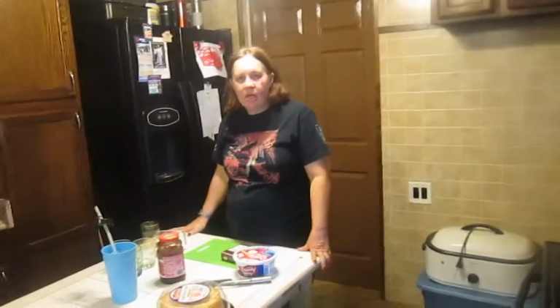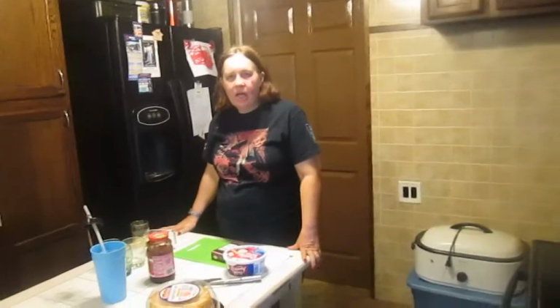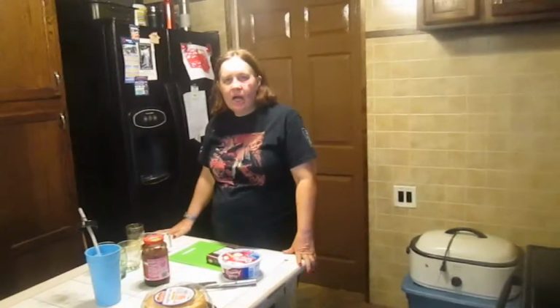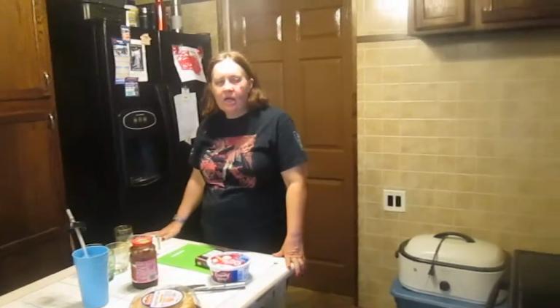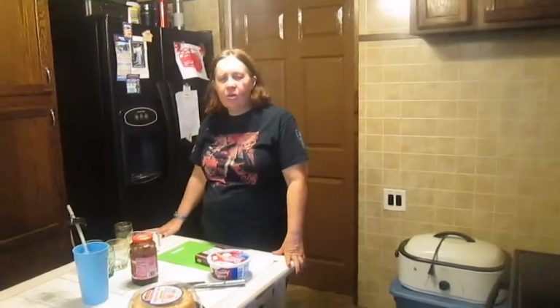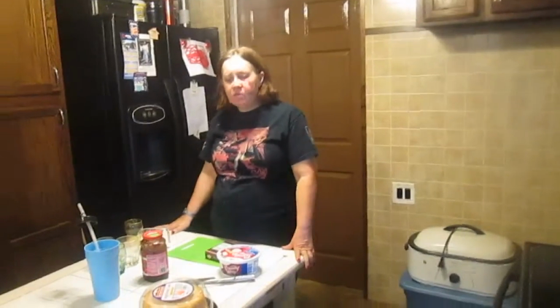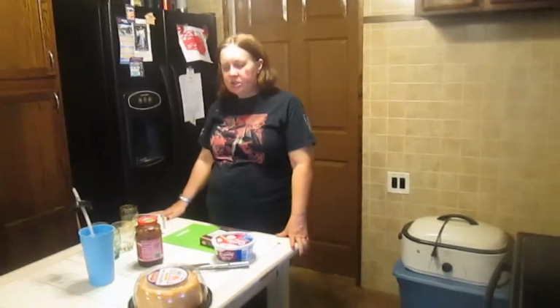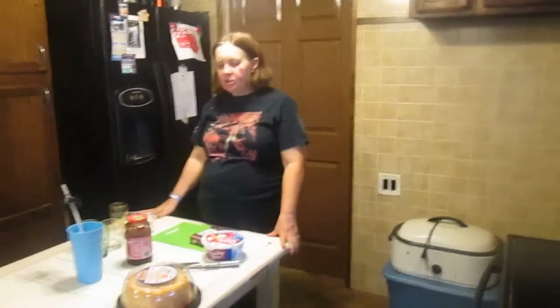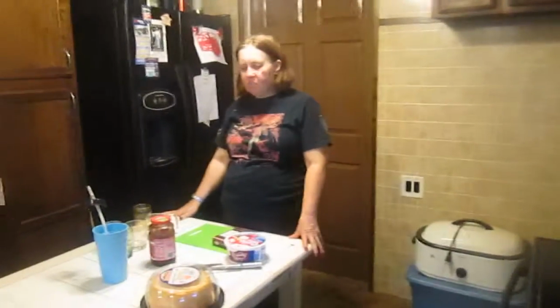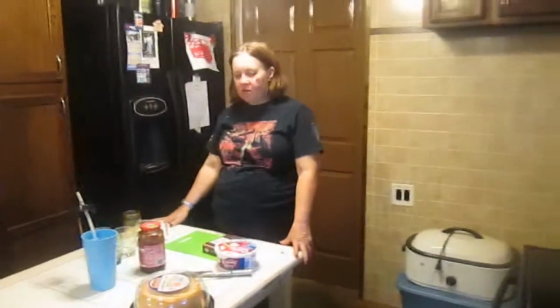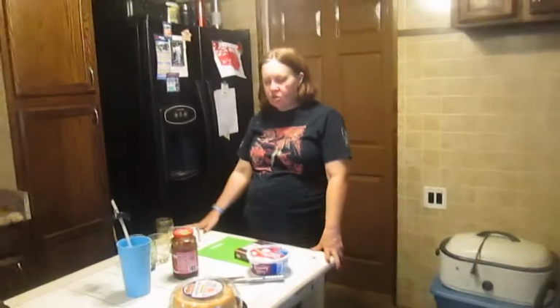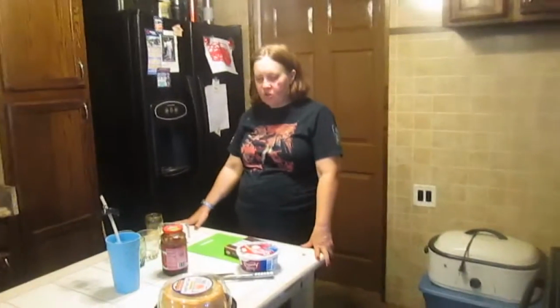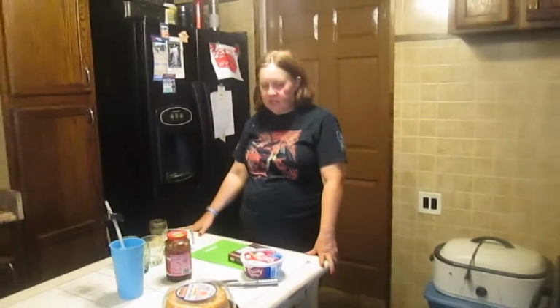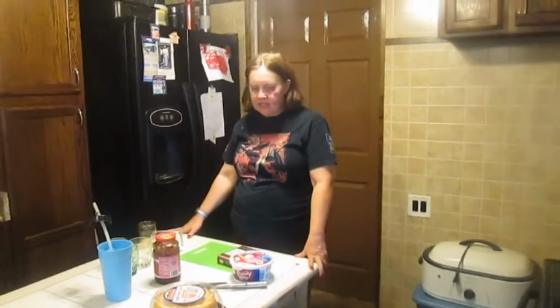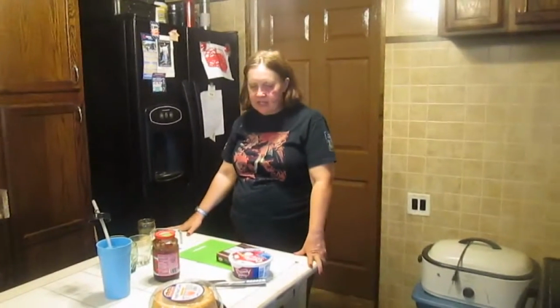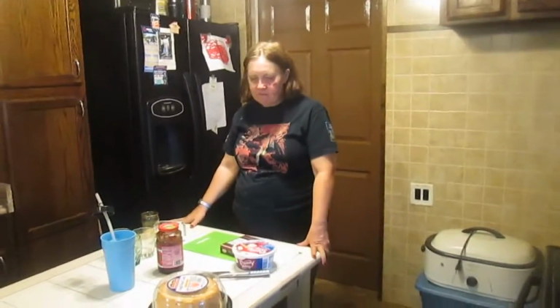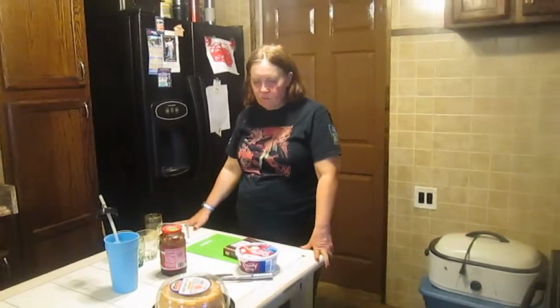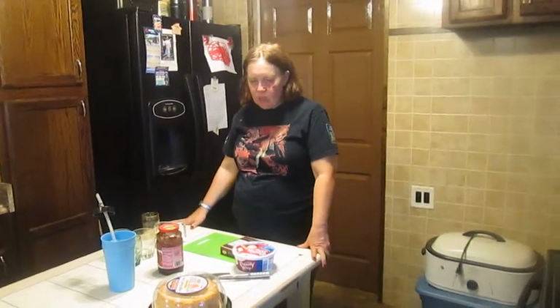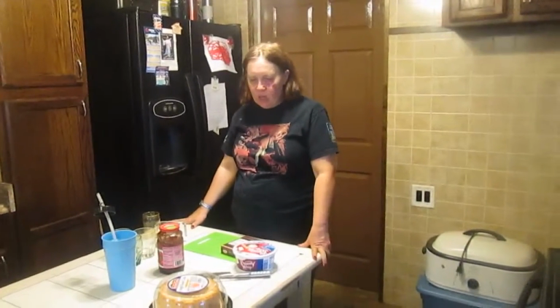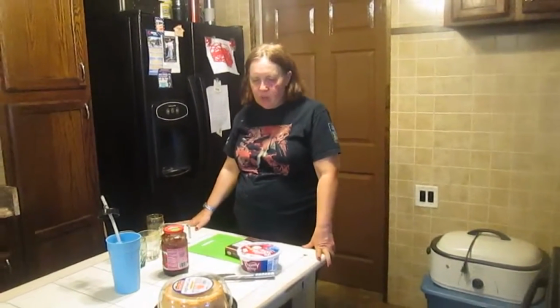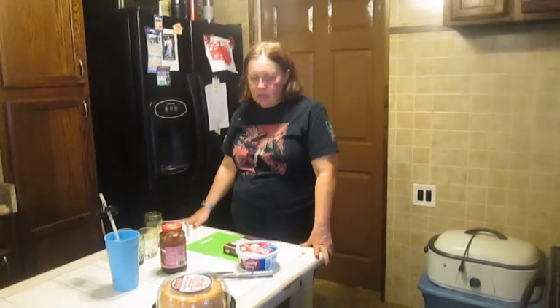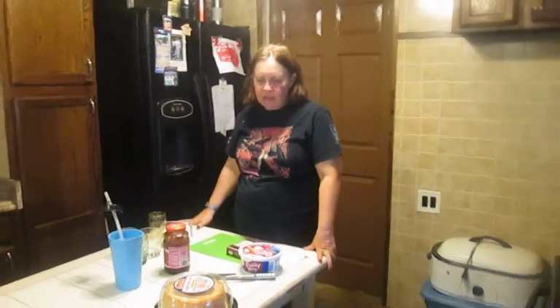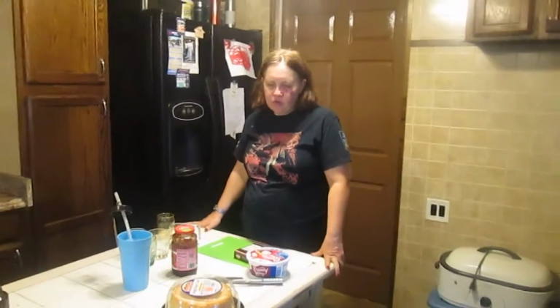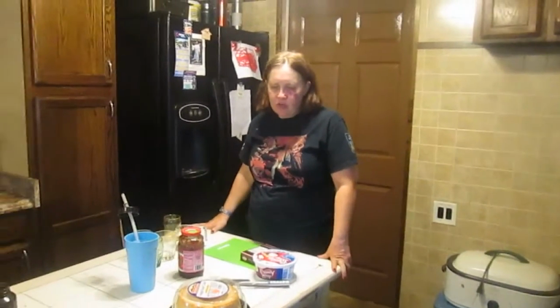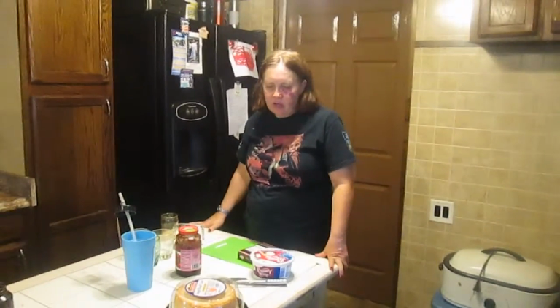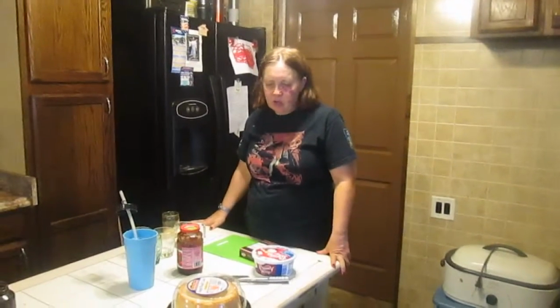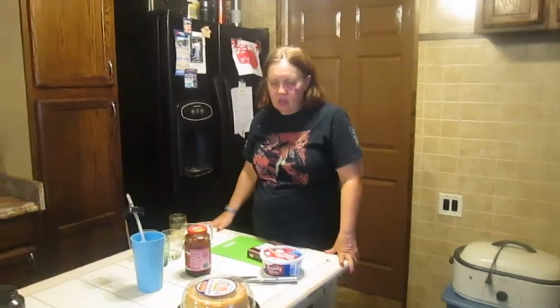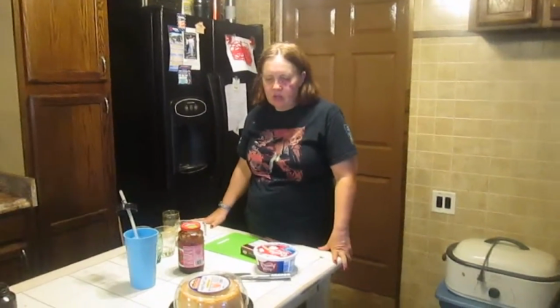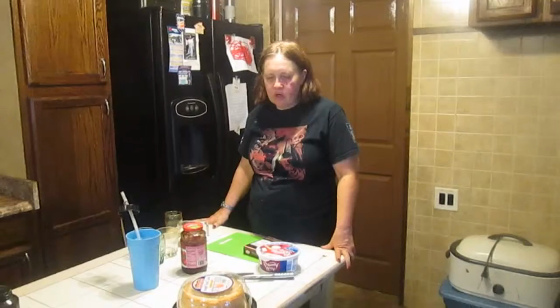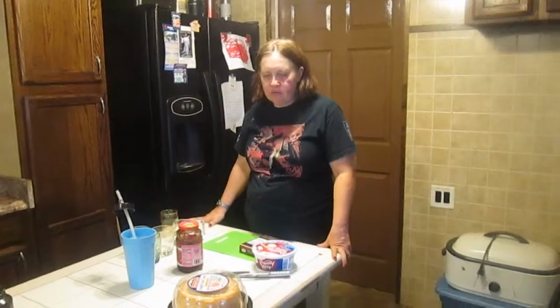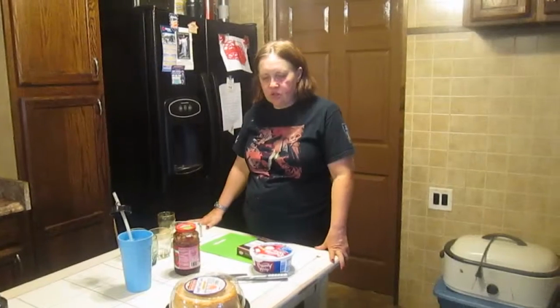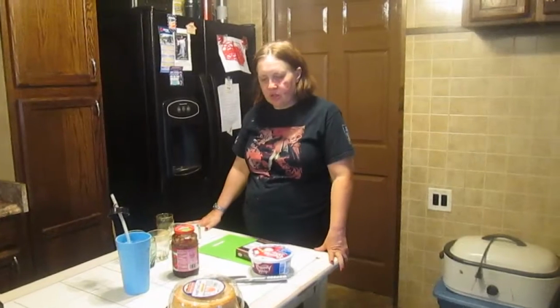Hi and welcome to Sea Sparkle Corner. Today we're going to make a chocolate trifle dessert.